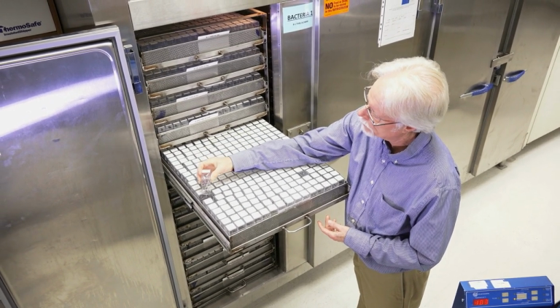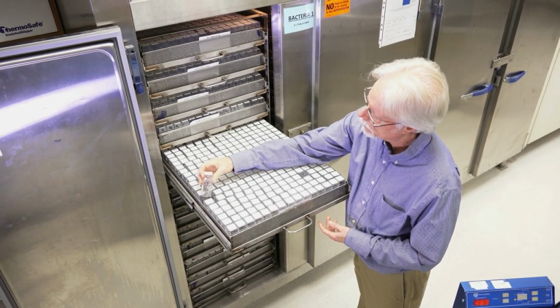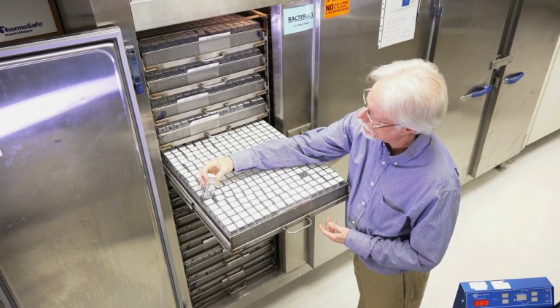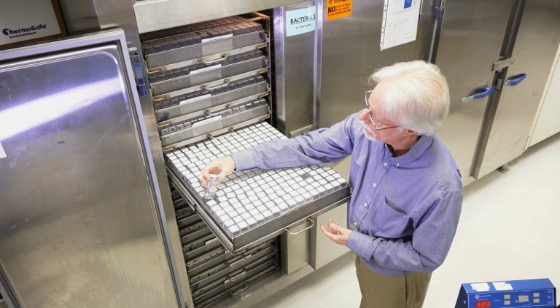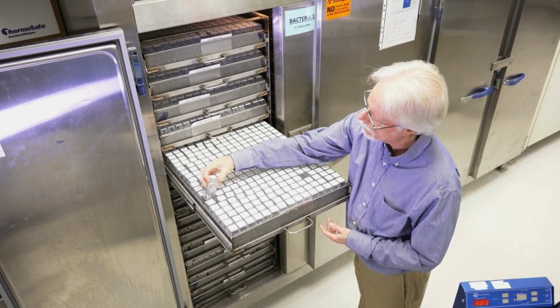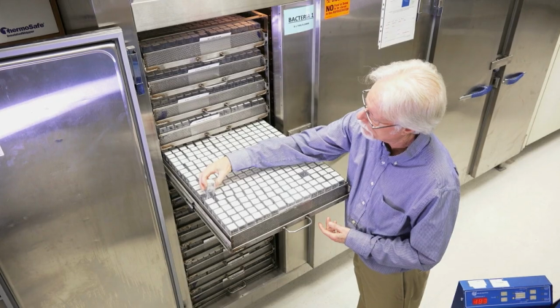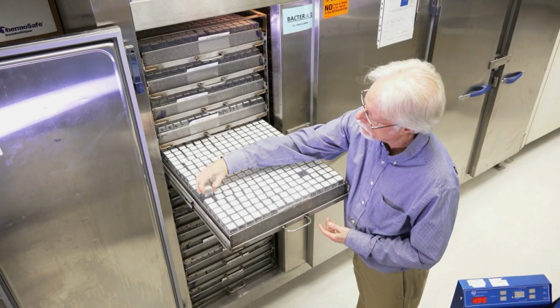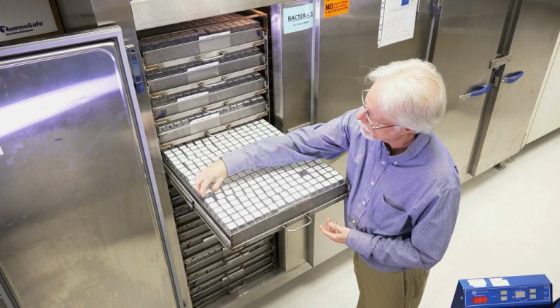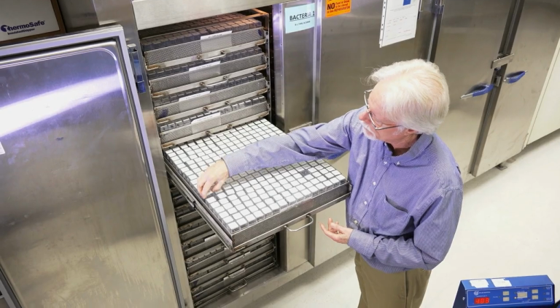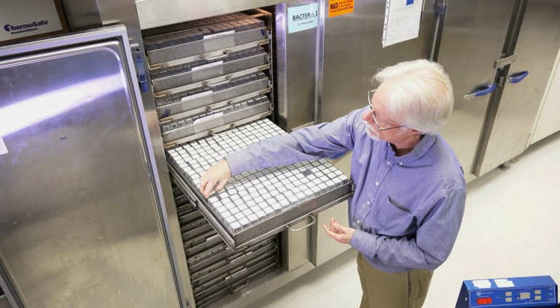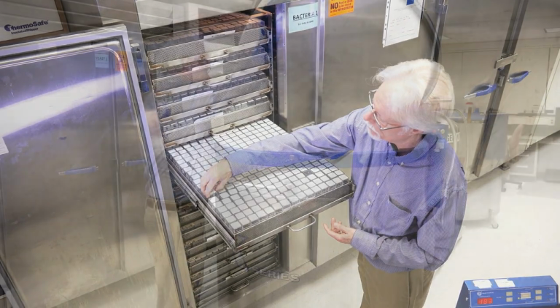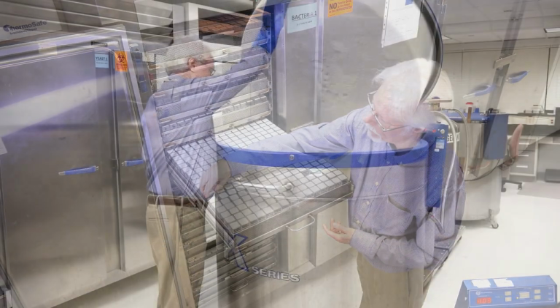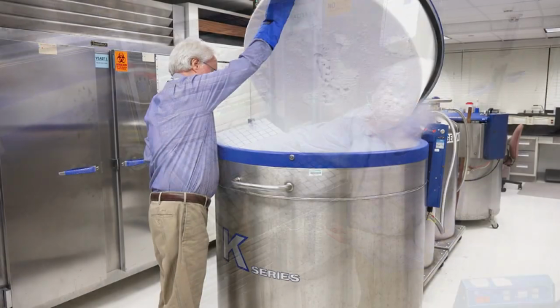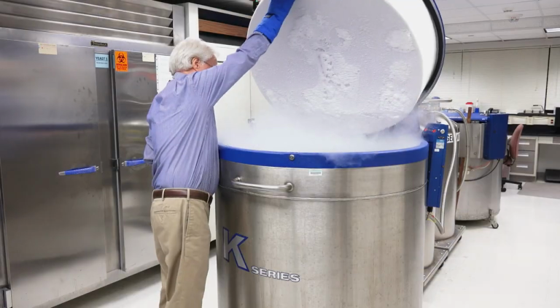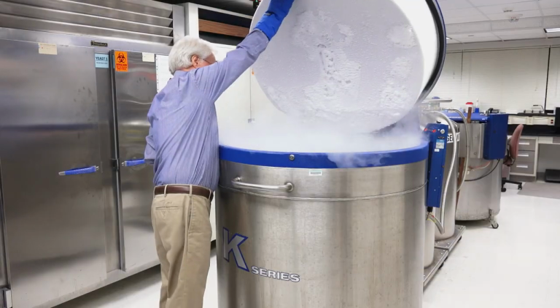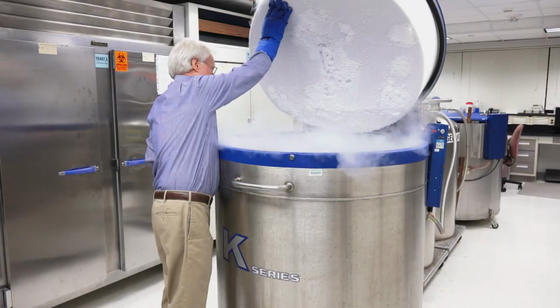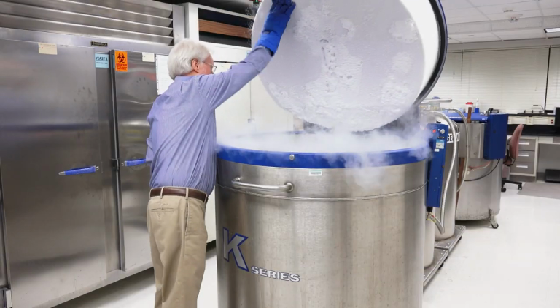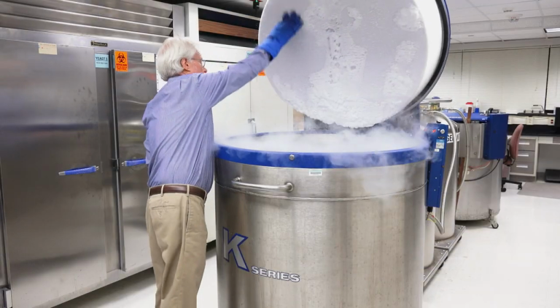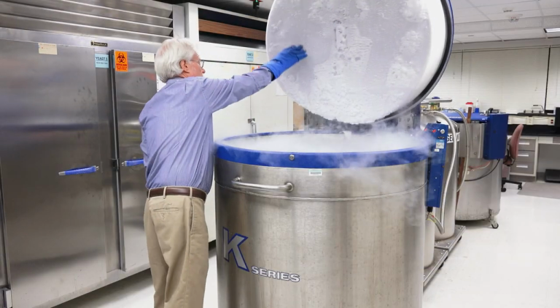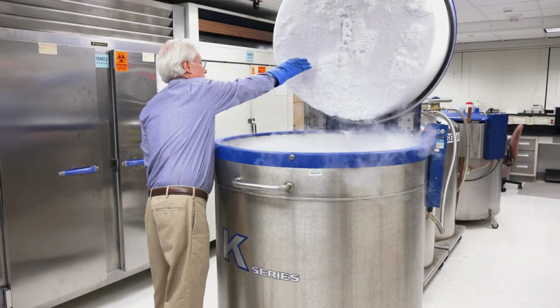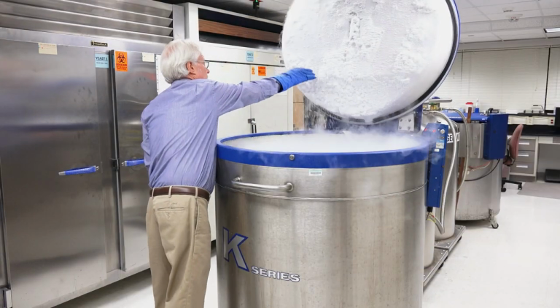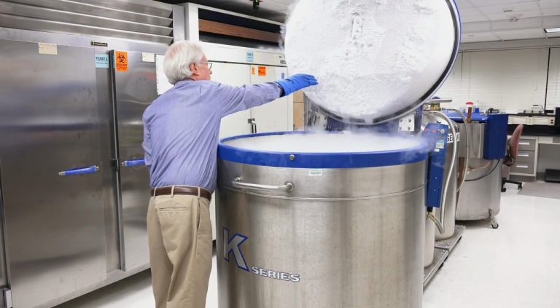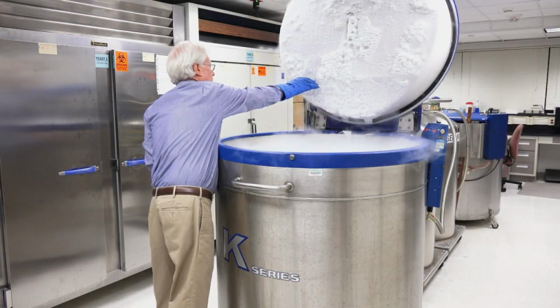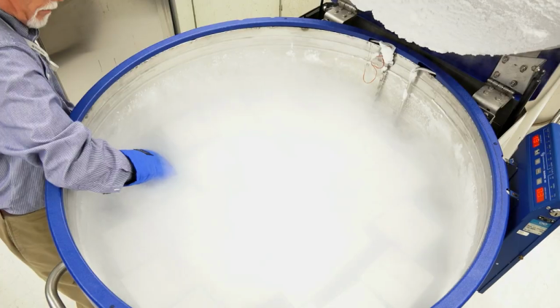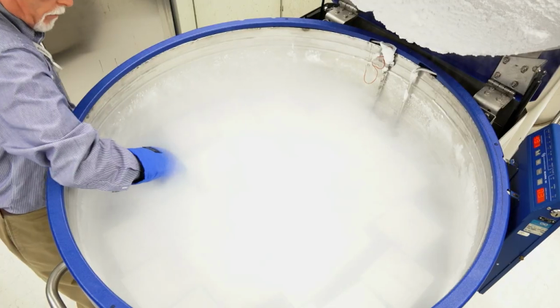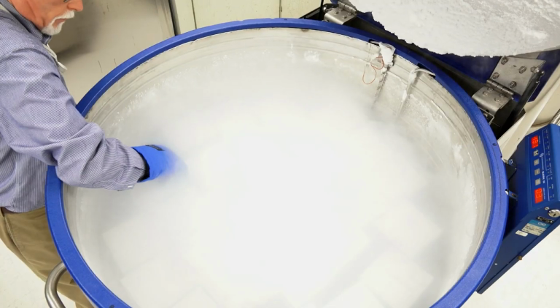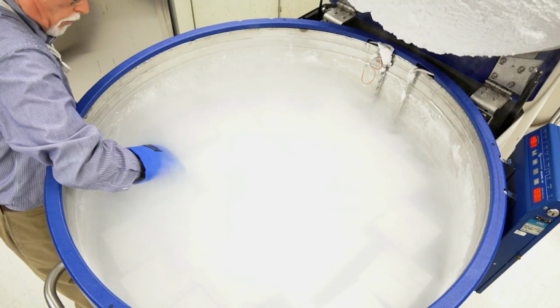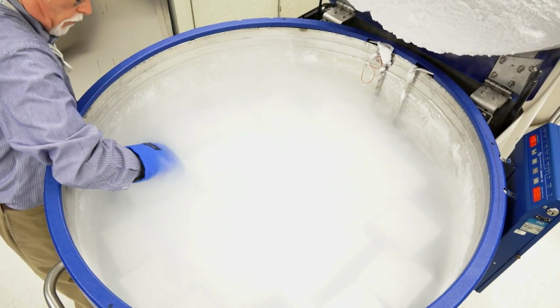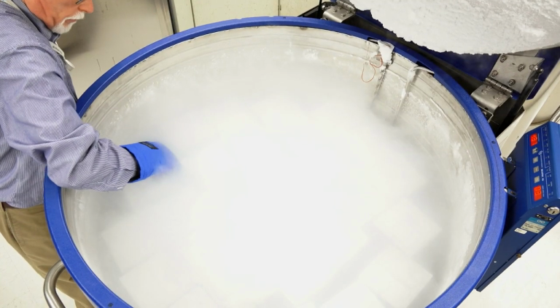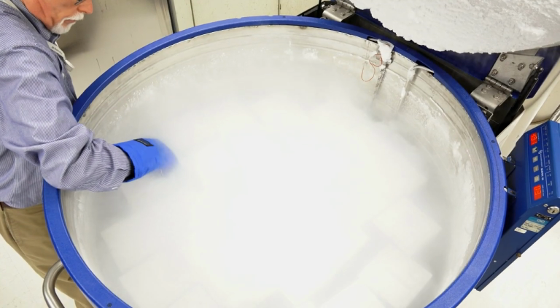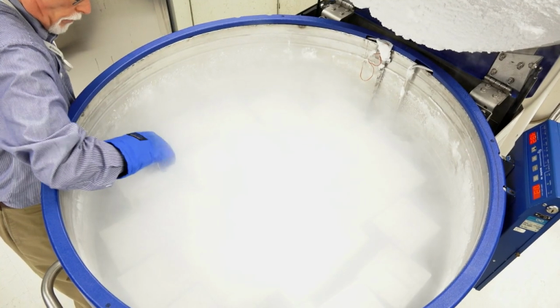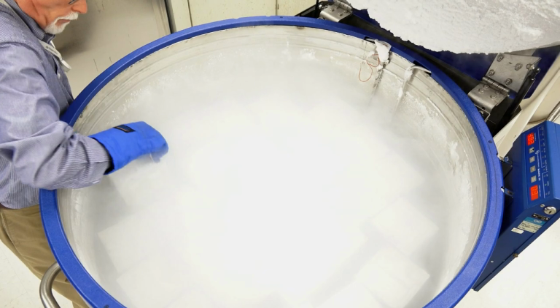About 85% of our strains are stored as freeze-dried material in large commercial refrigerators. For things that we can't freeze-dry, then we have liquid nitrogen storage.